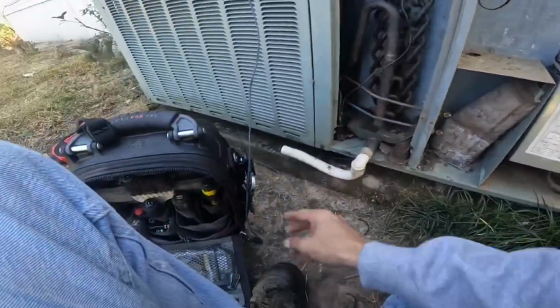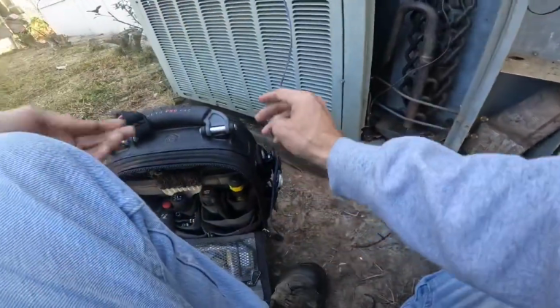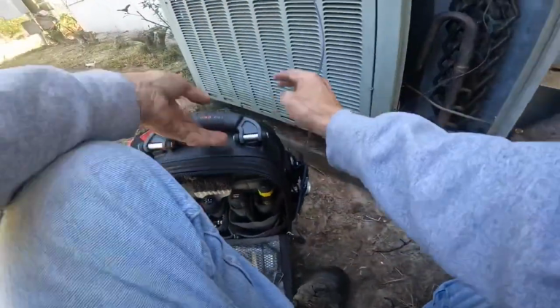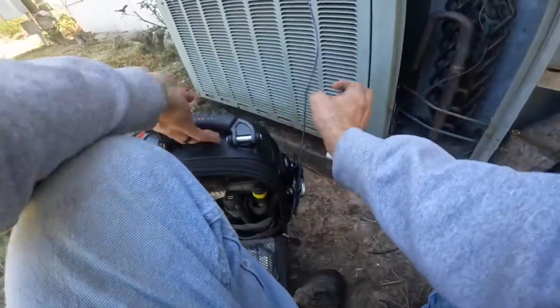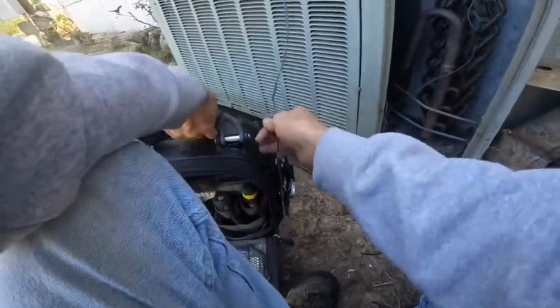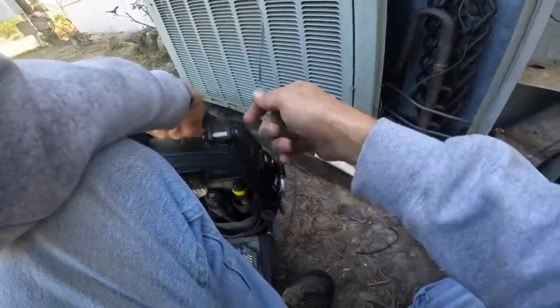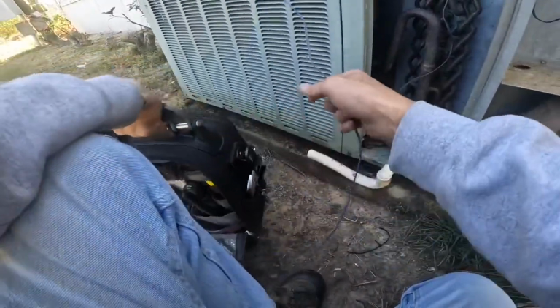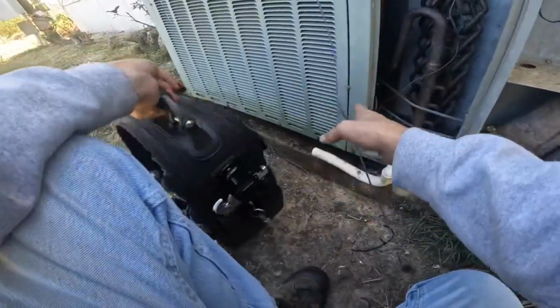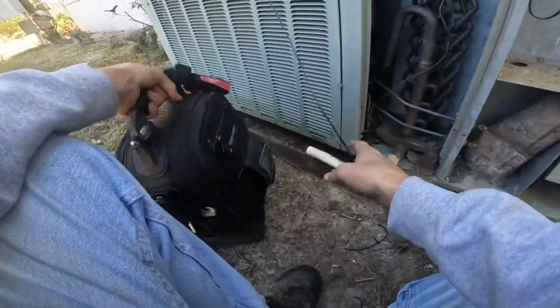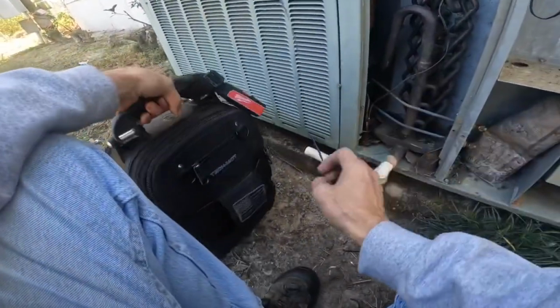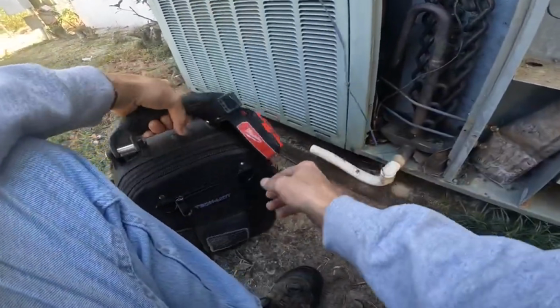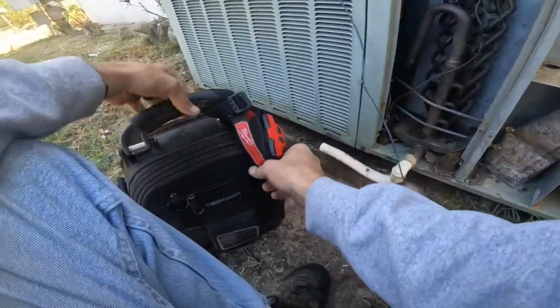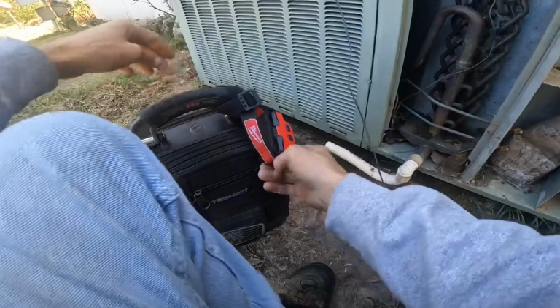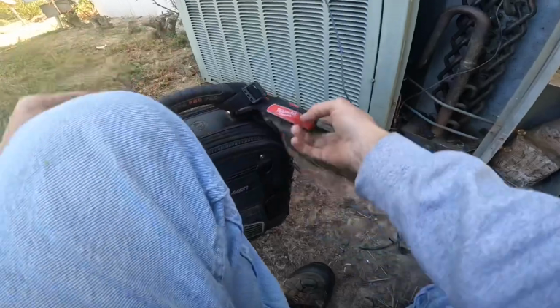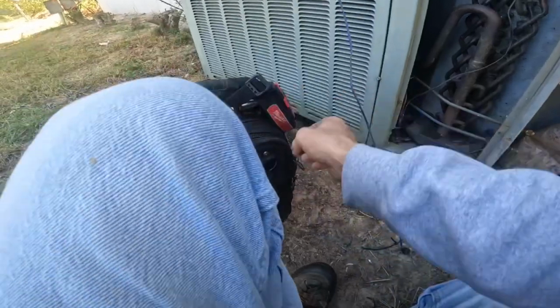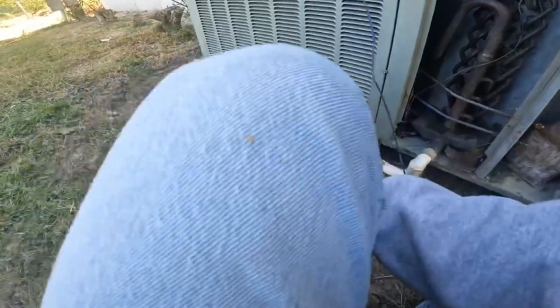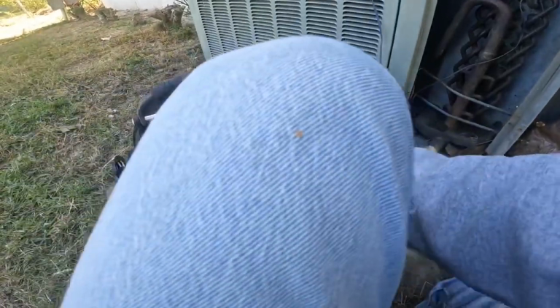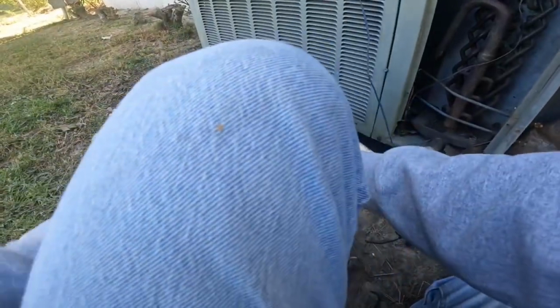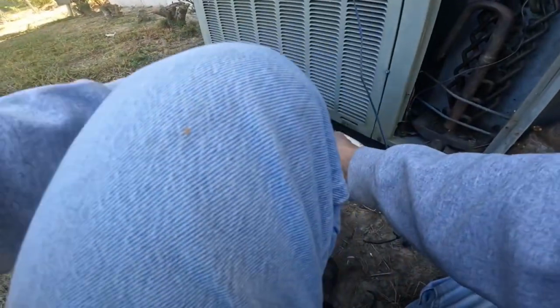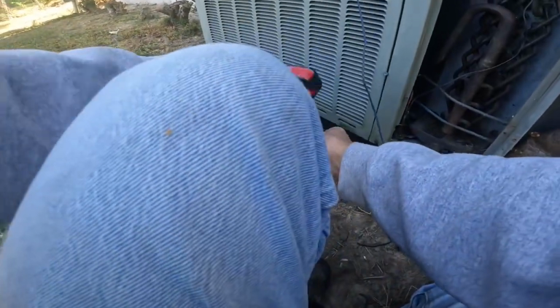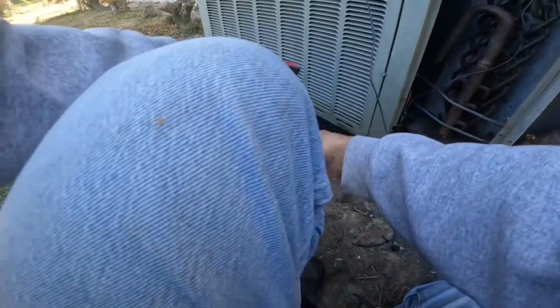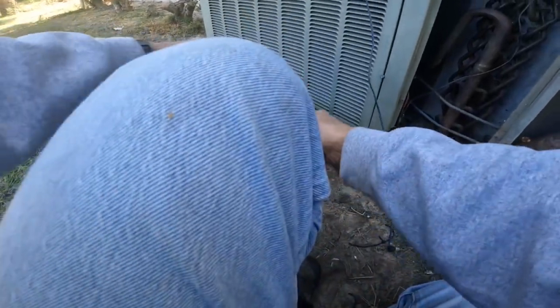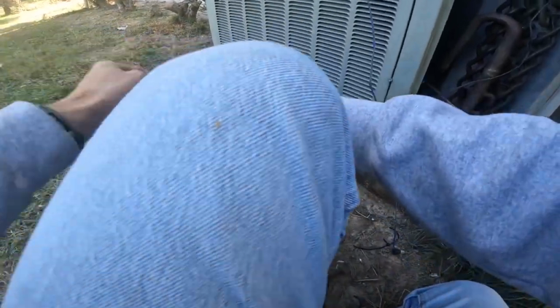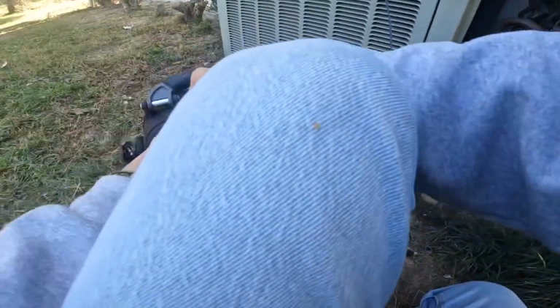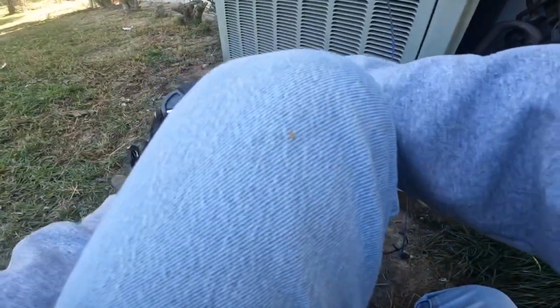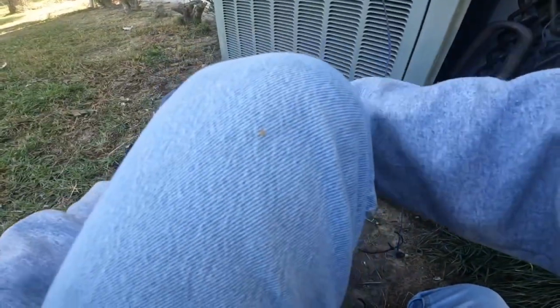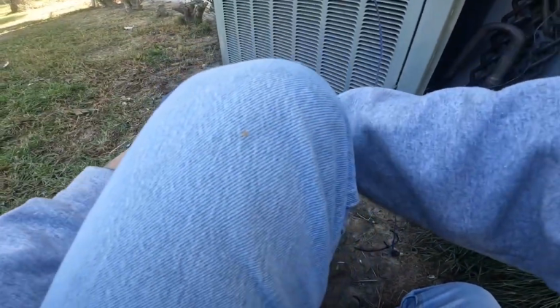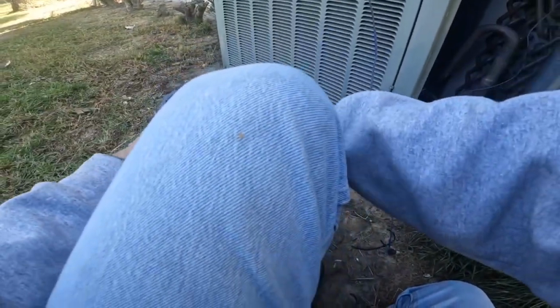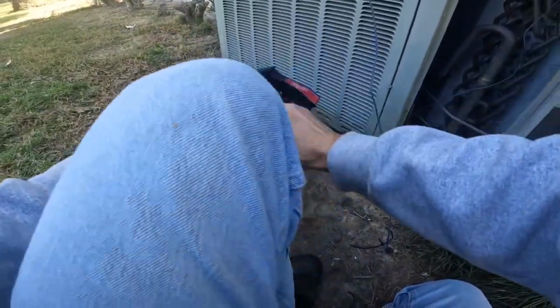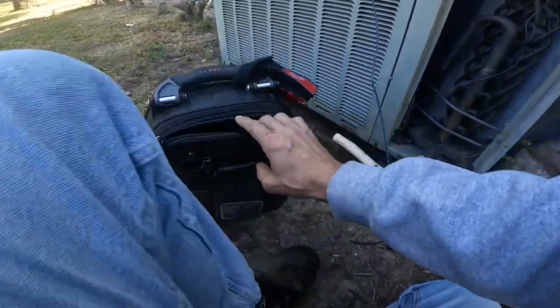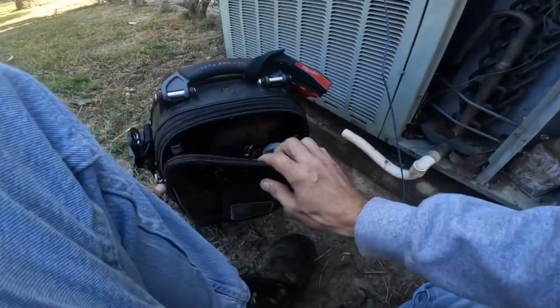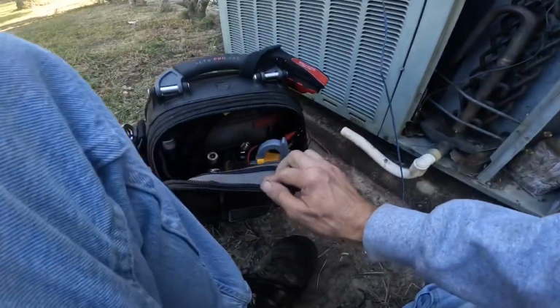Now let's get some zip ties. Here we go.